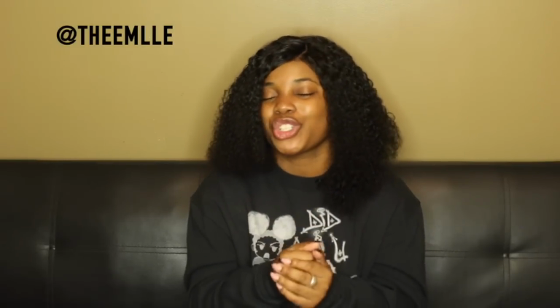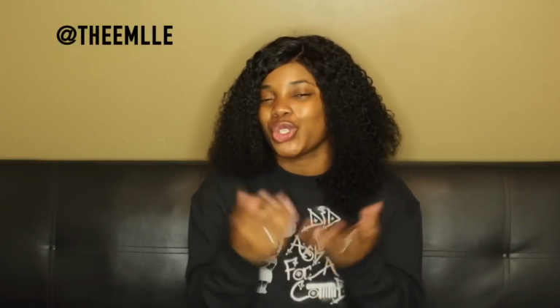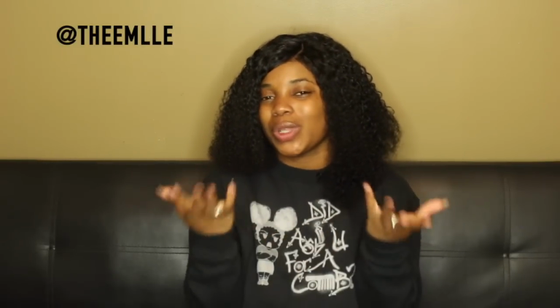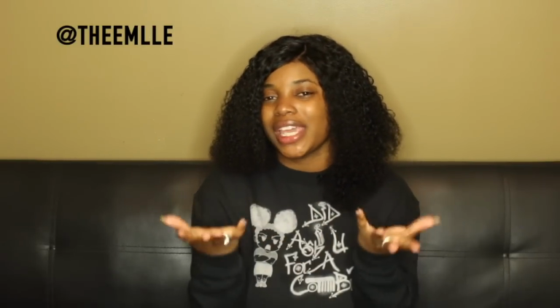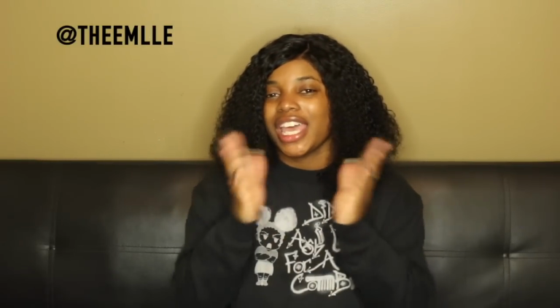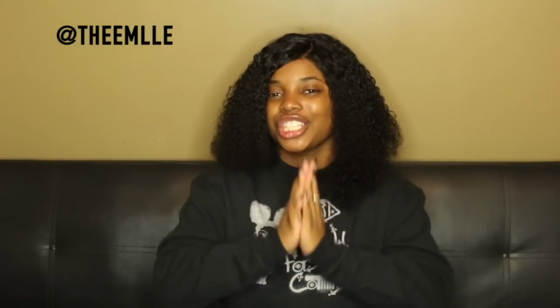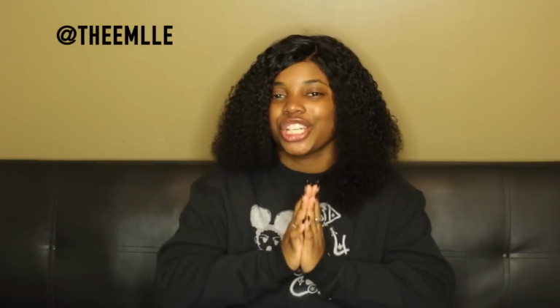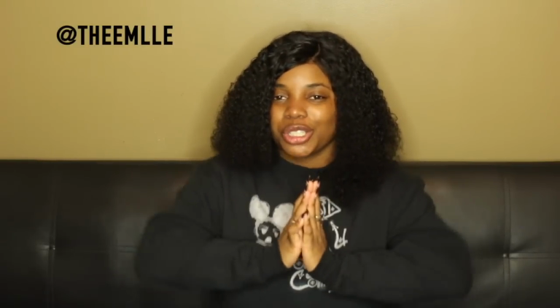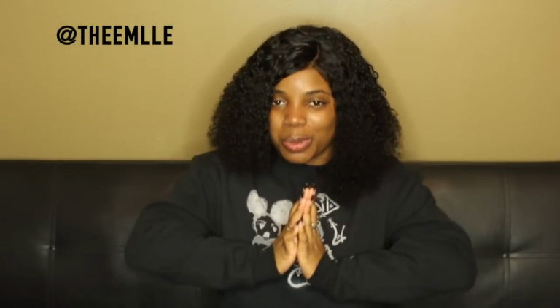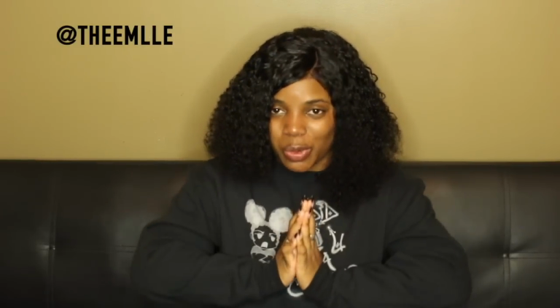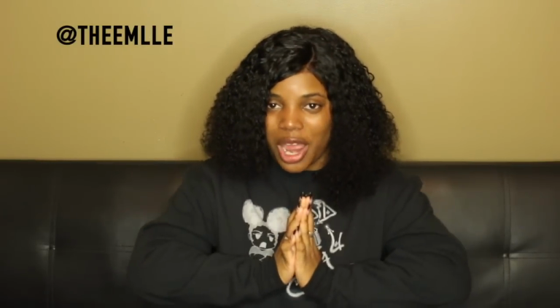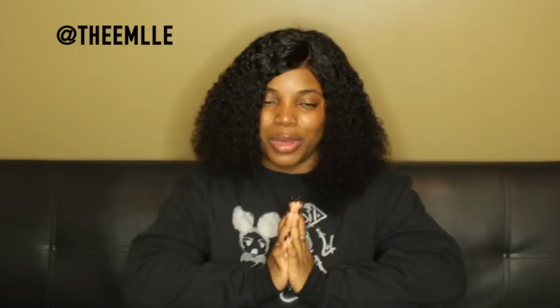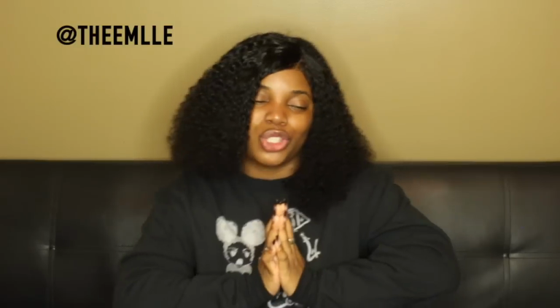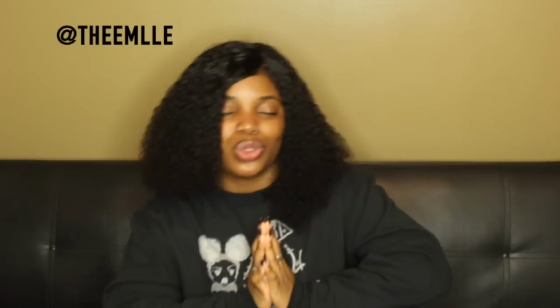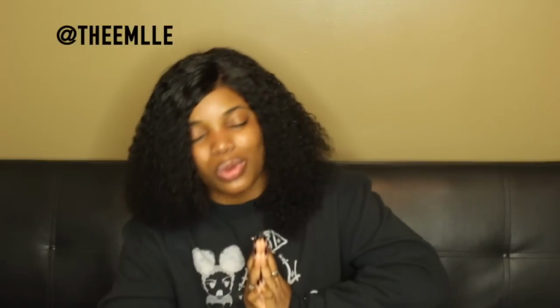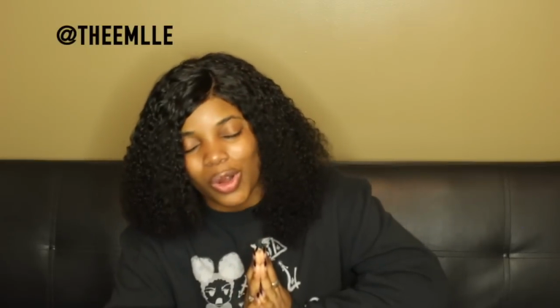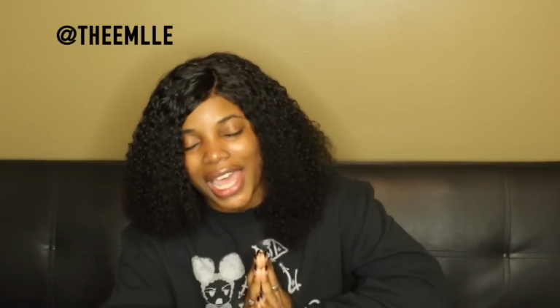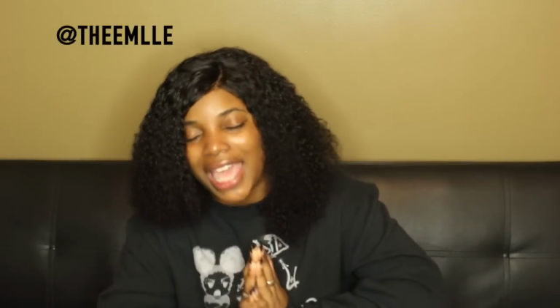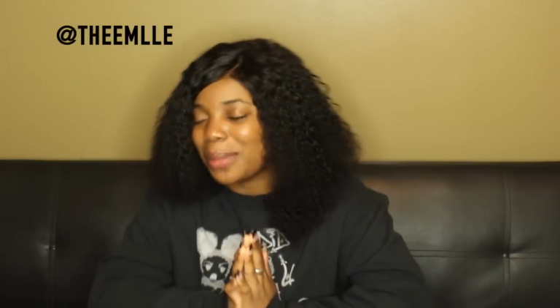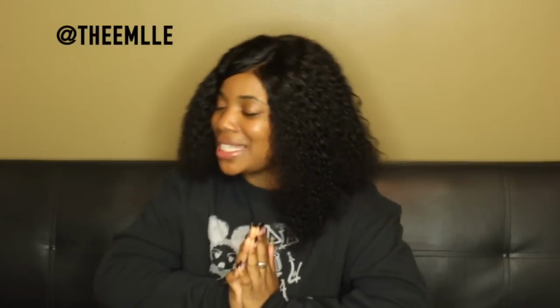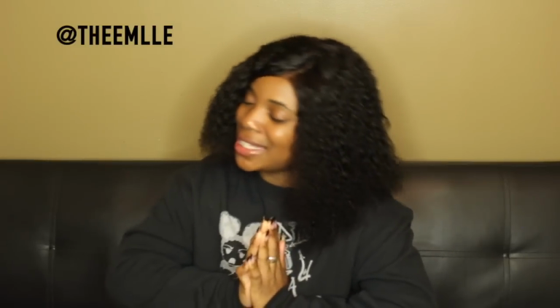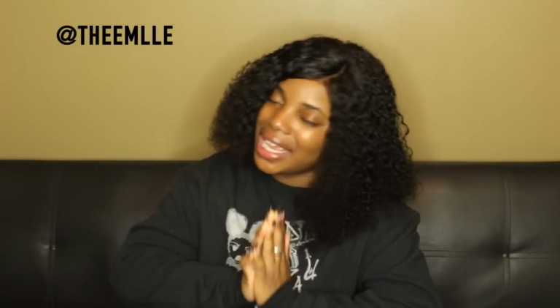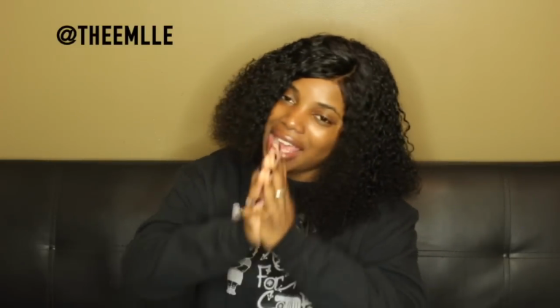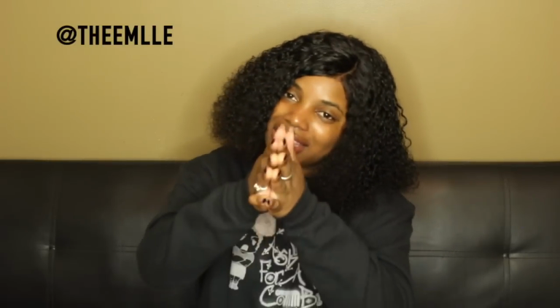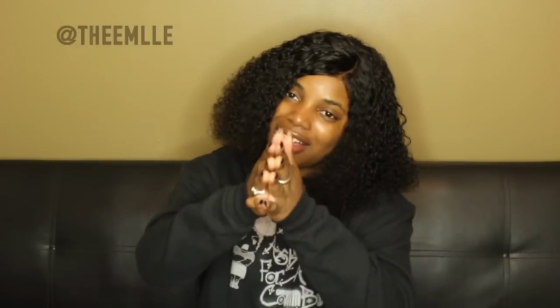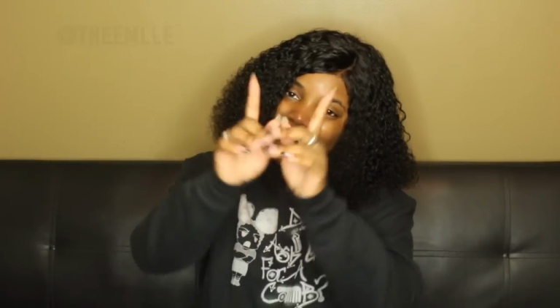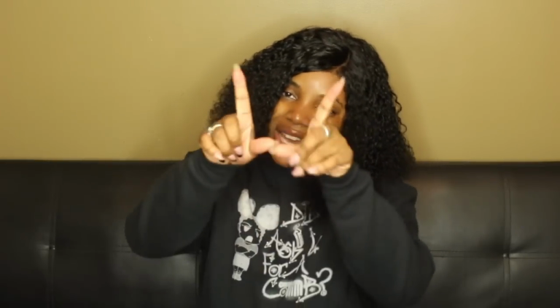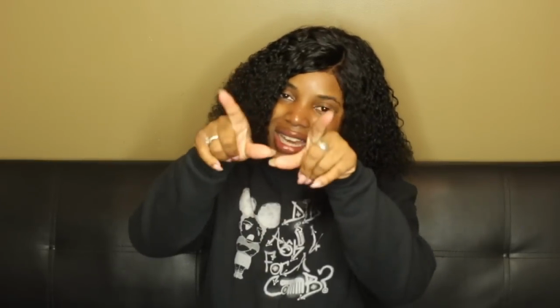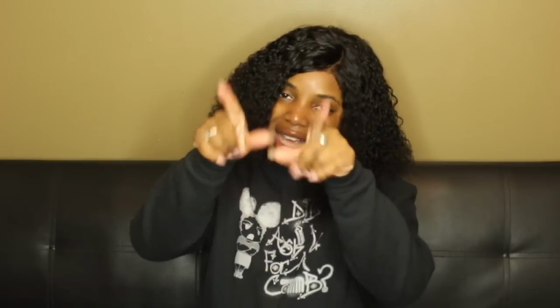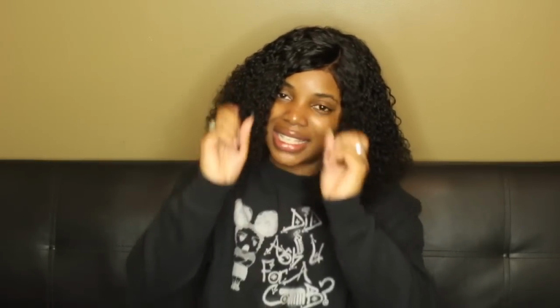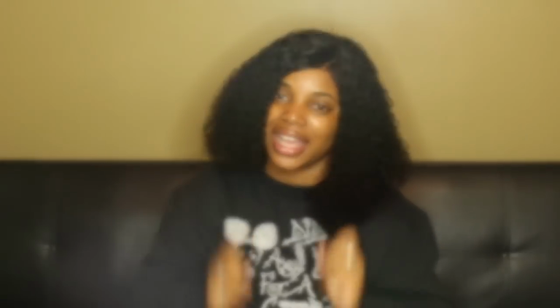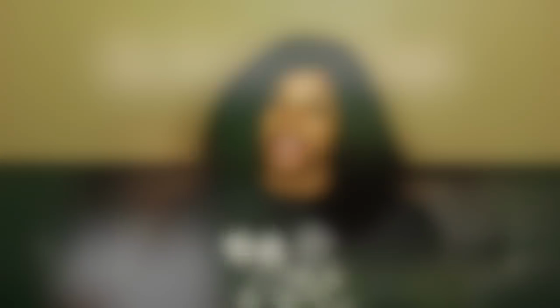Make sure you like, share, subscribe, do all that — and I'm going to see y'all next time.